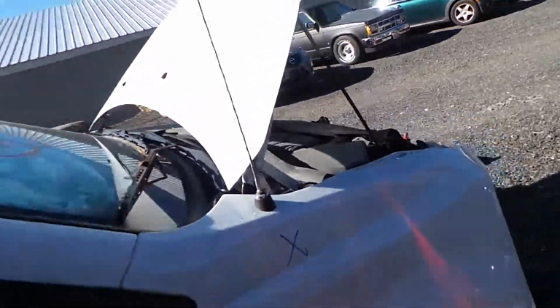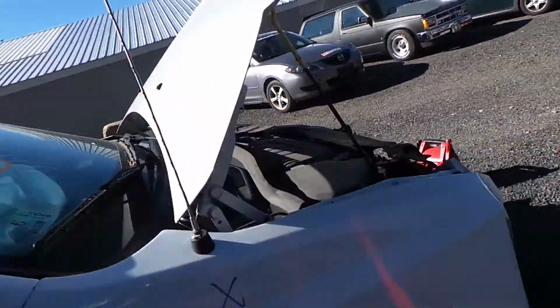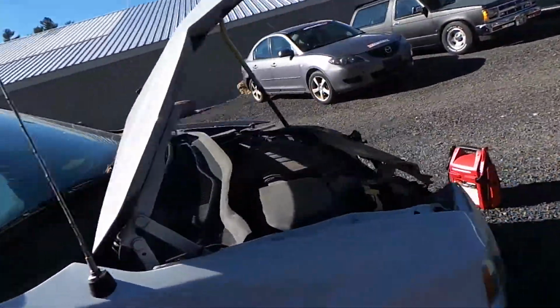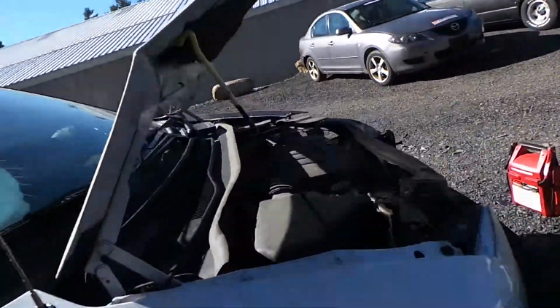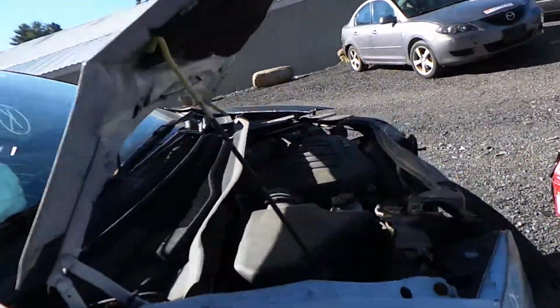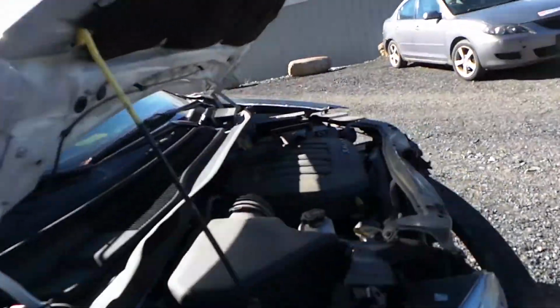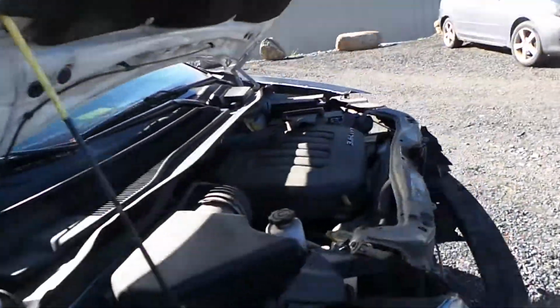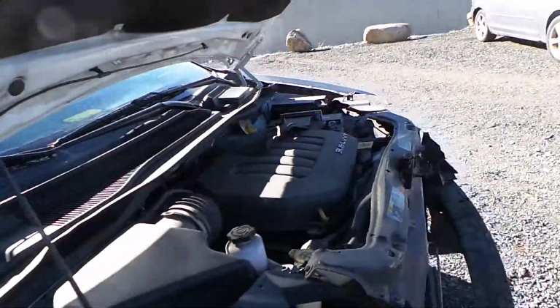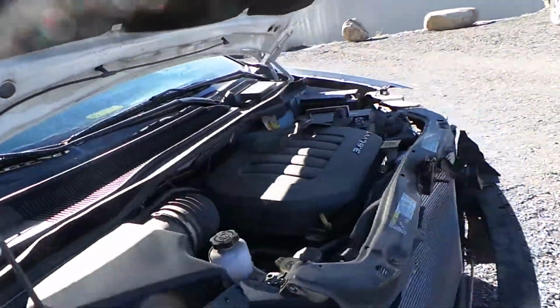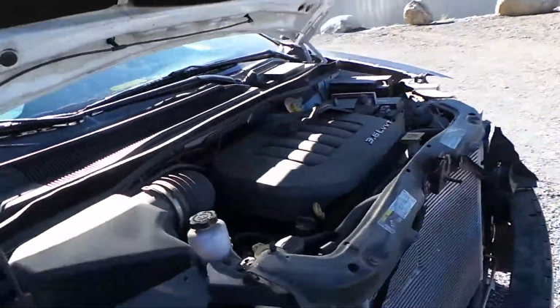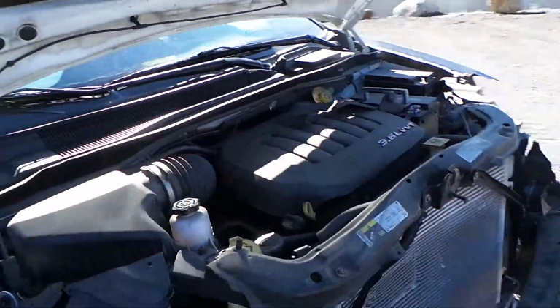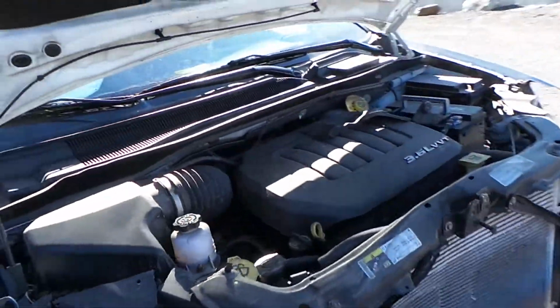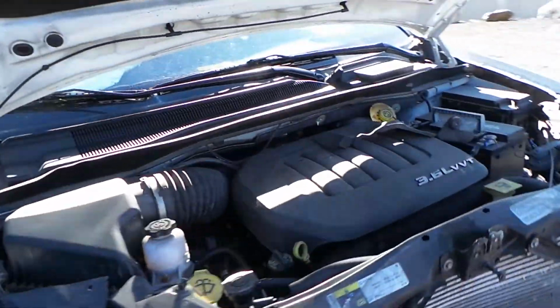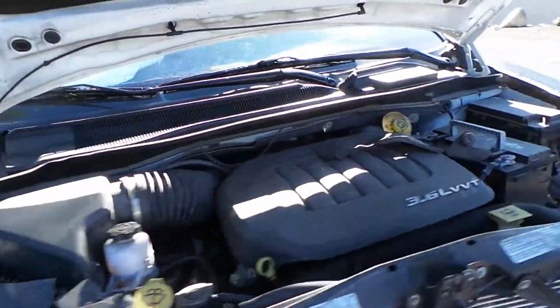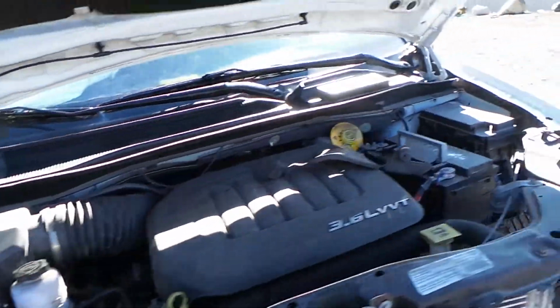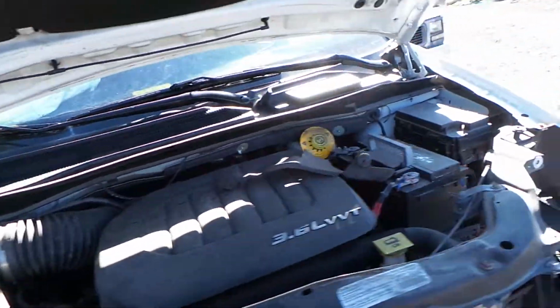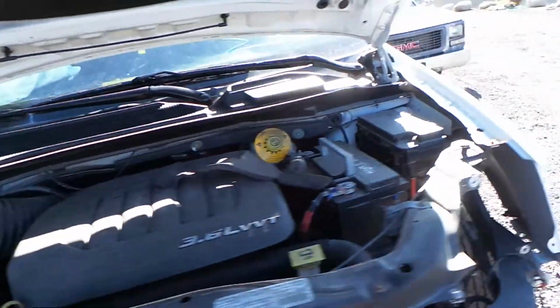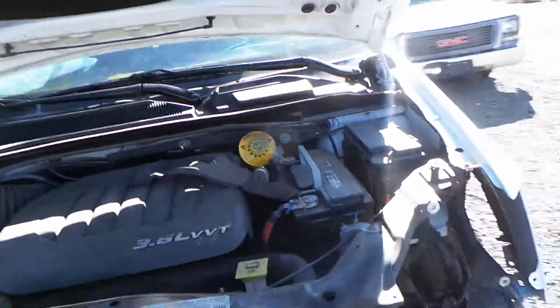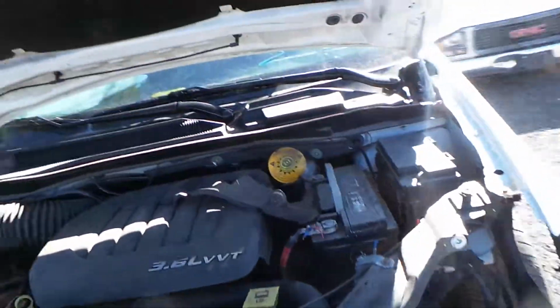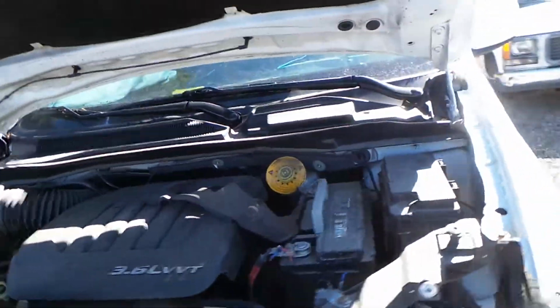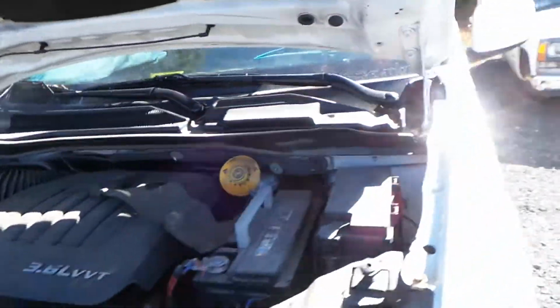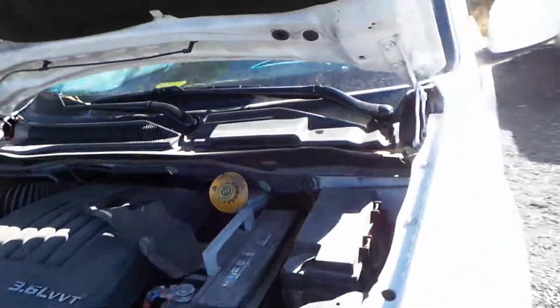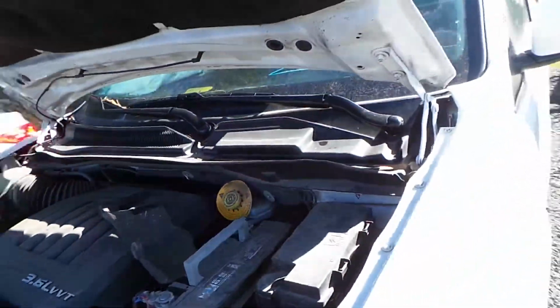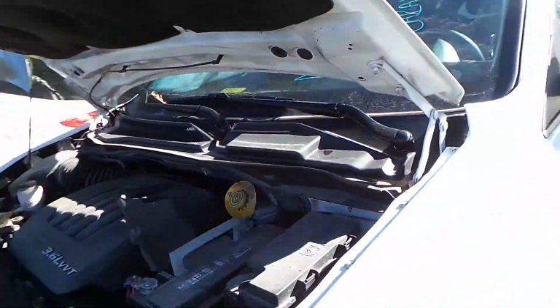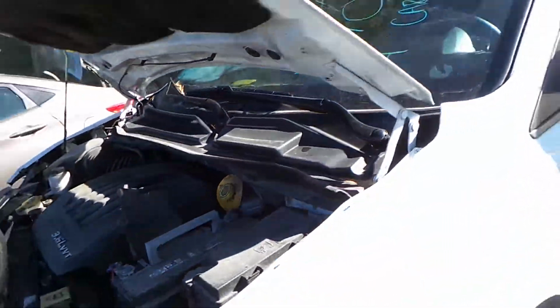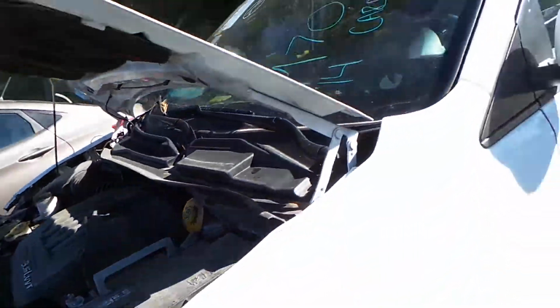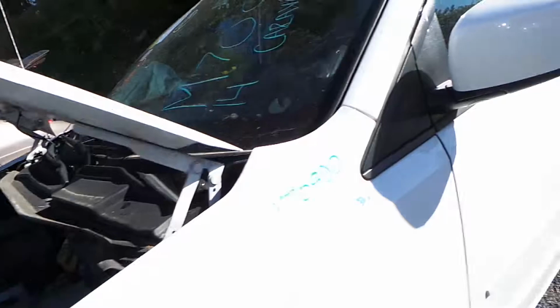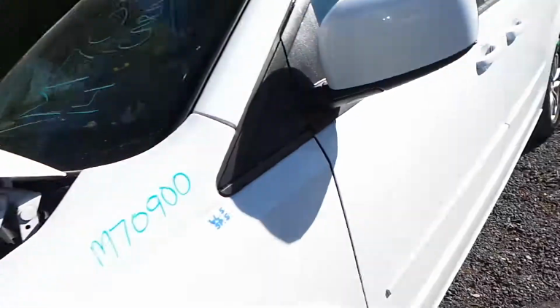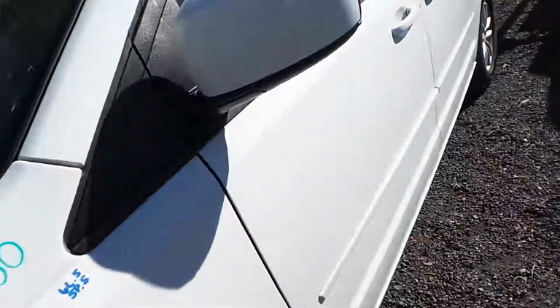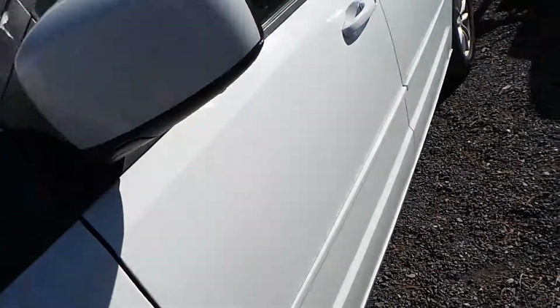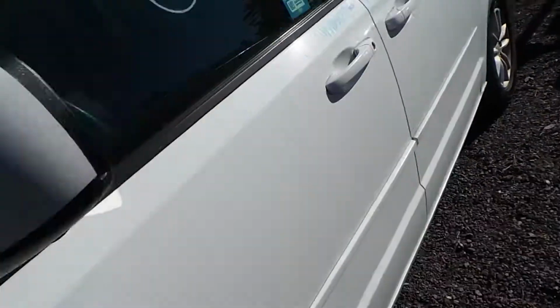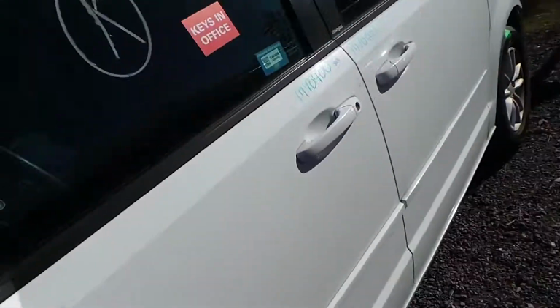This engine does run great. It's a 3.6 liter engine and it only has 81,000 miles.